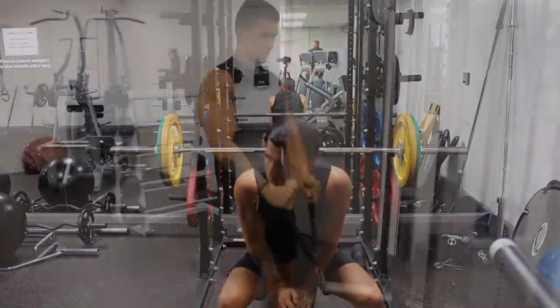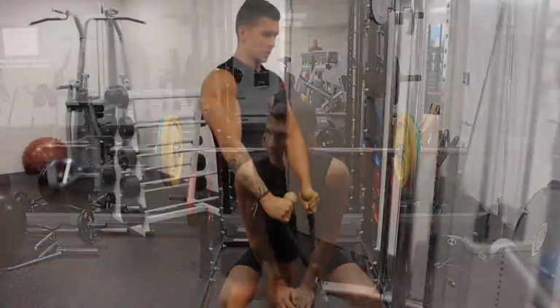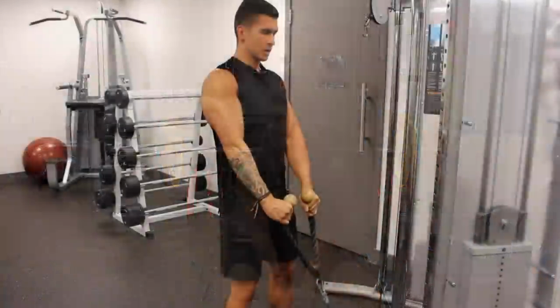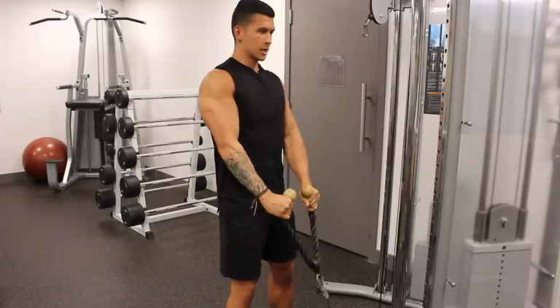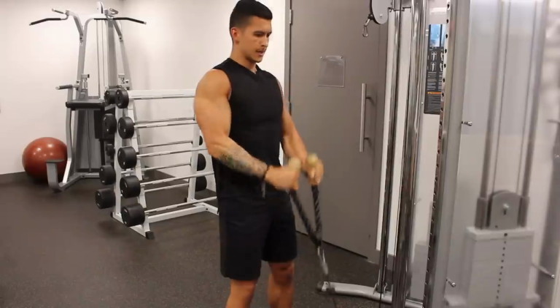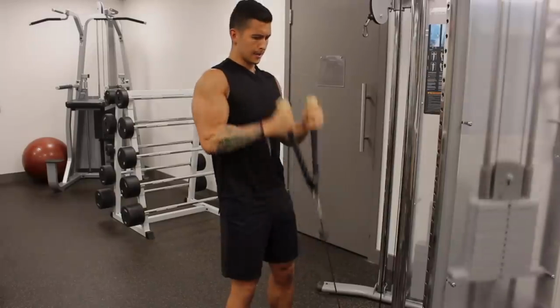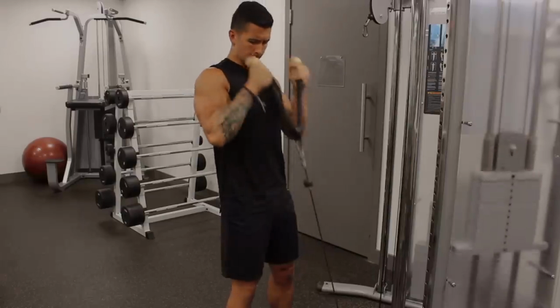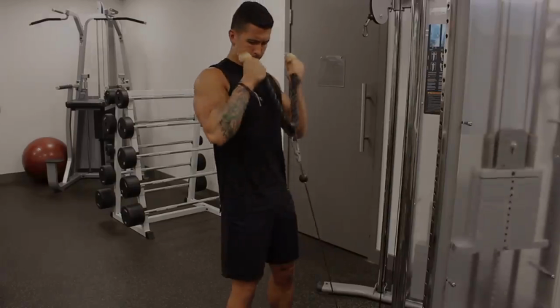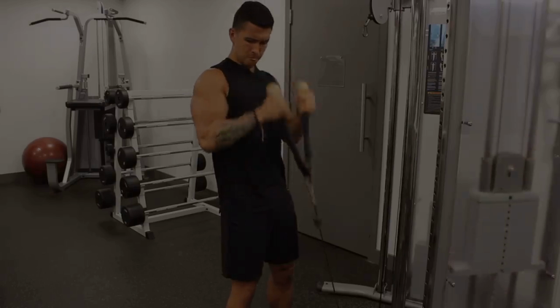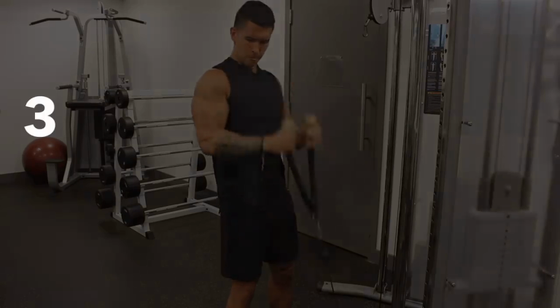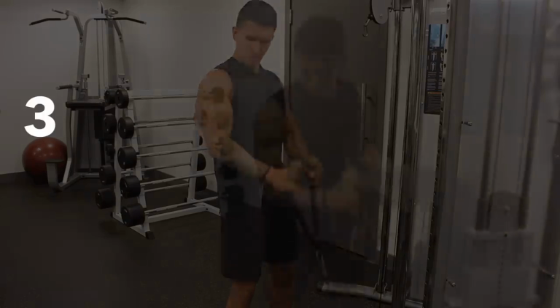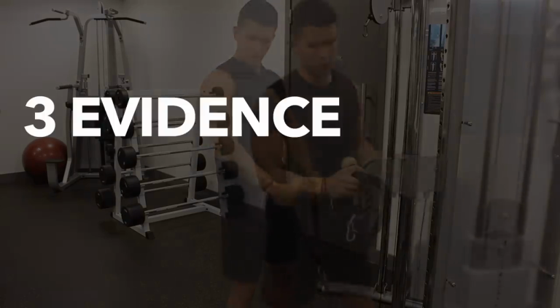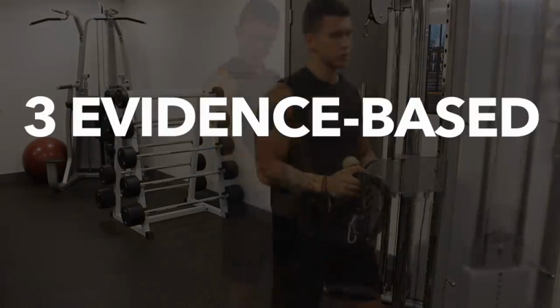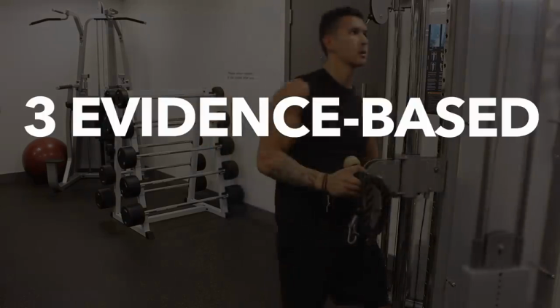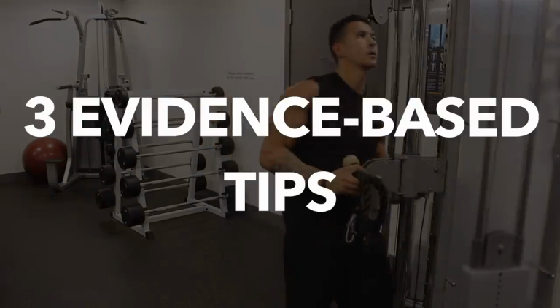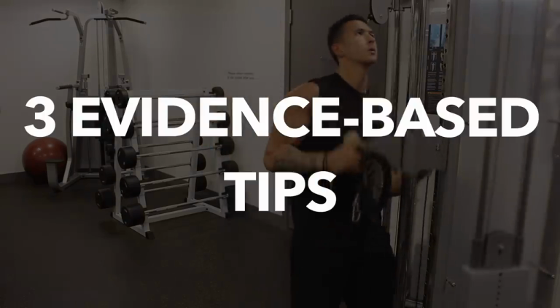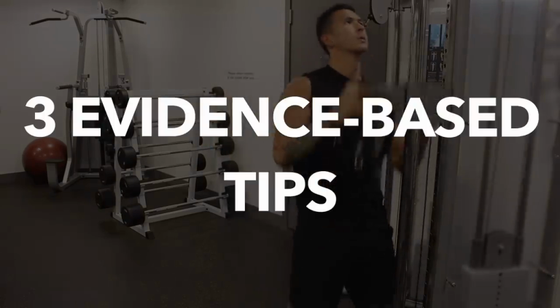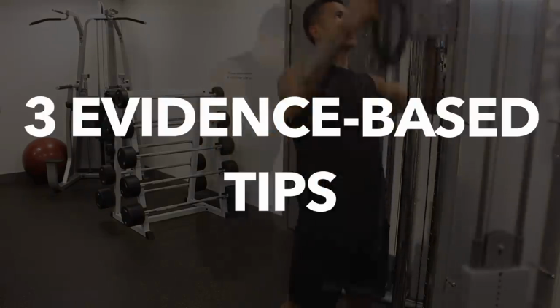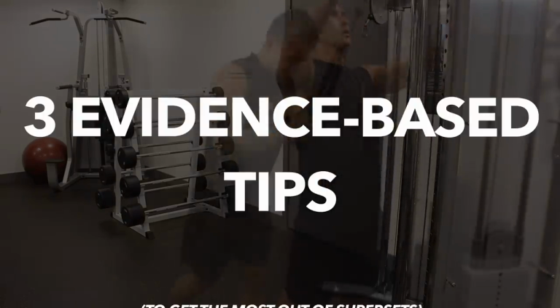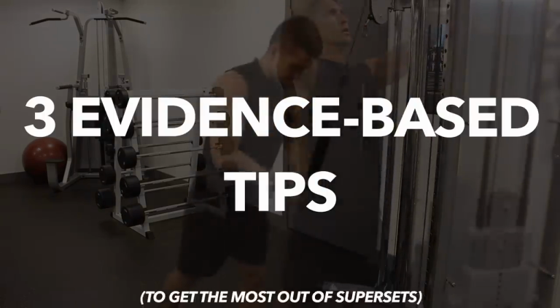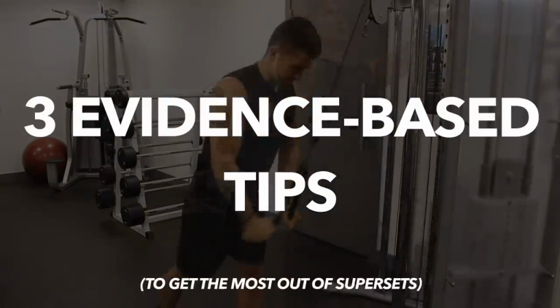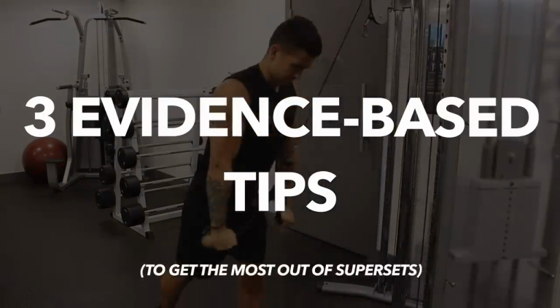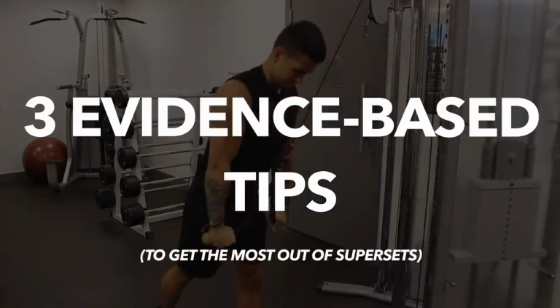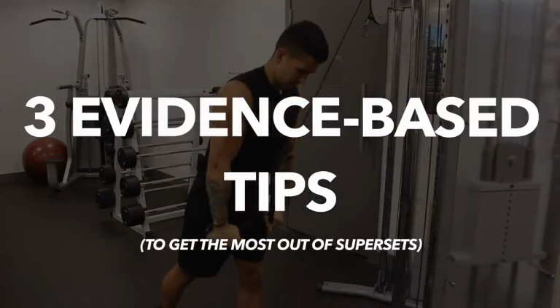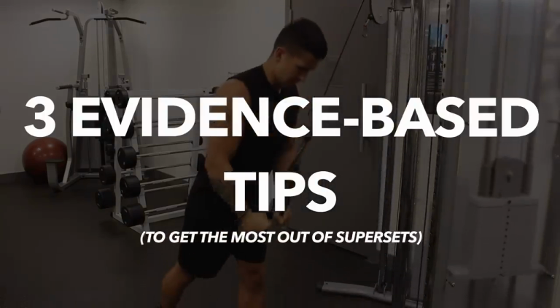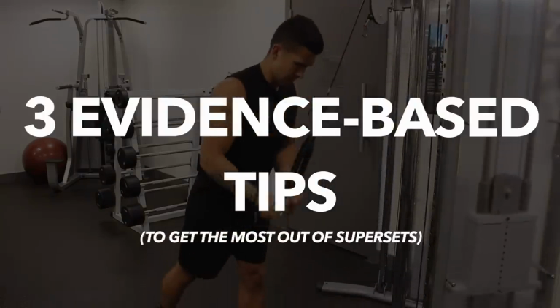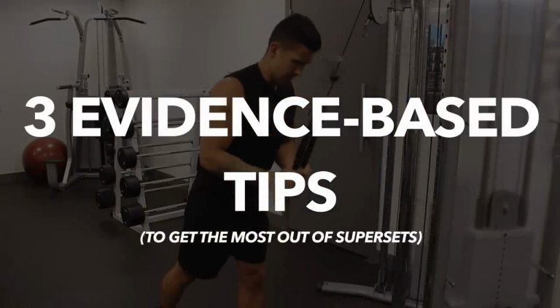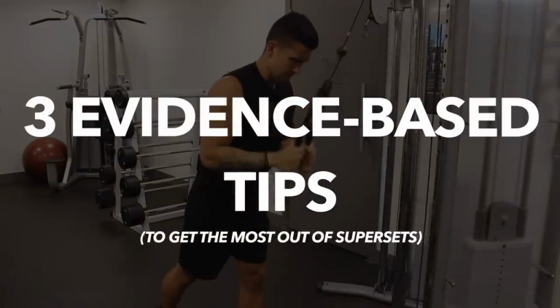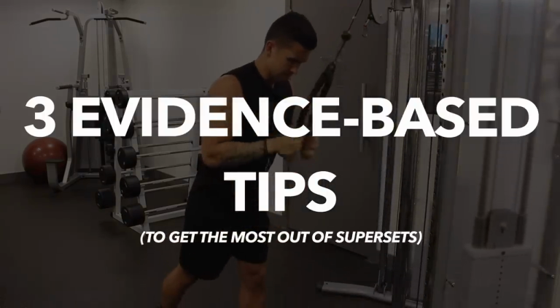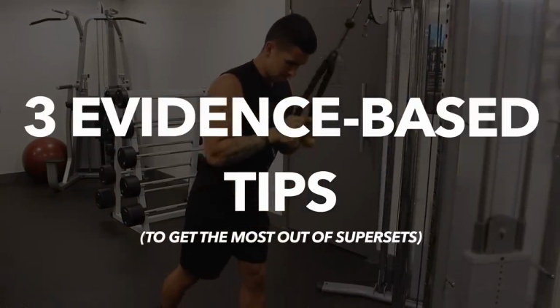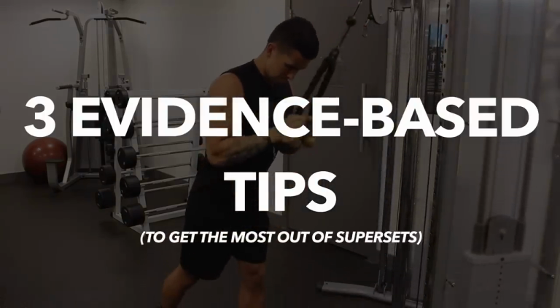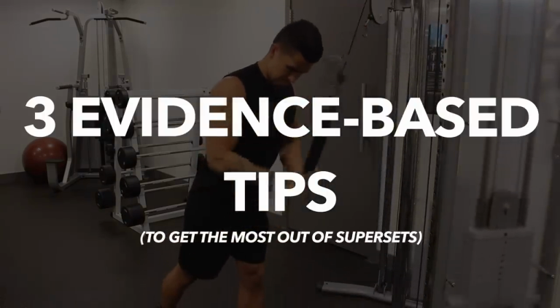Therefore, in this video, I'll go through three evidence-based tips that you can use in order to get the most out of supersets.